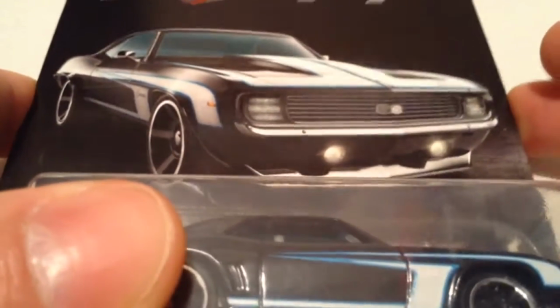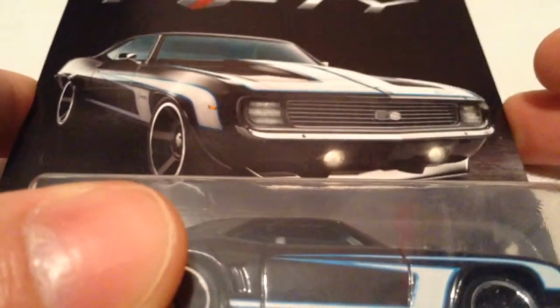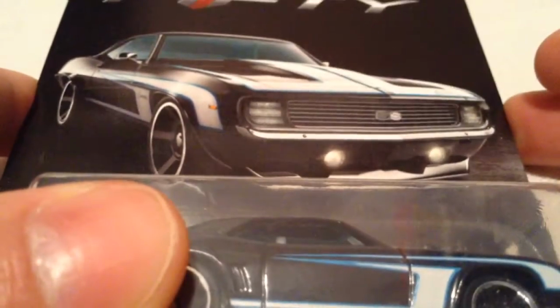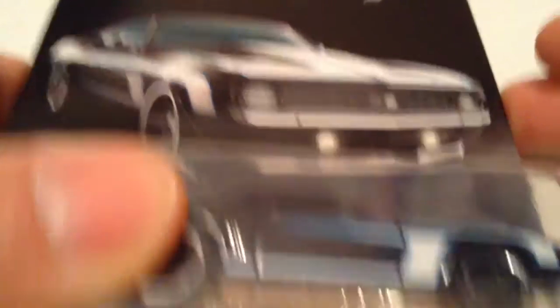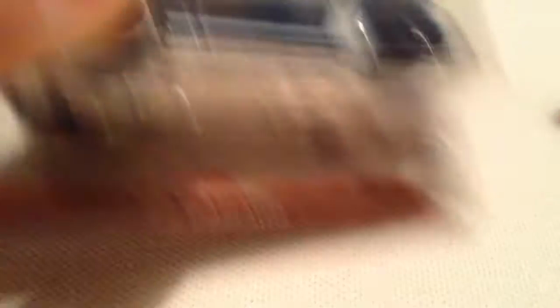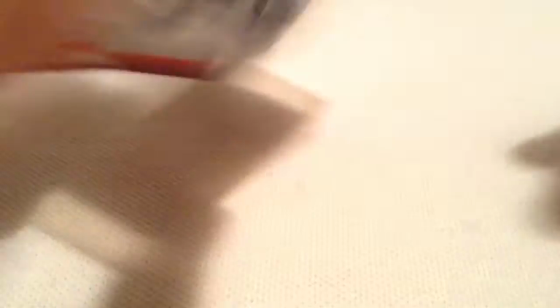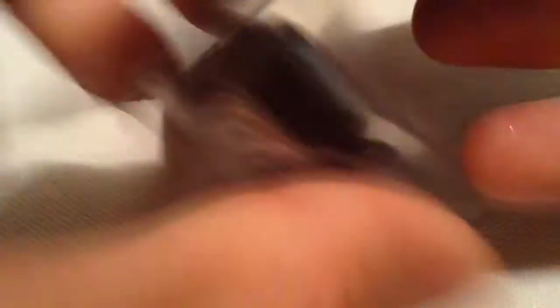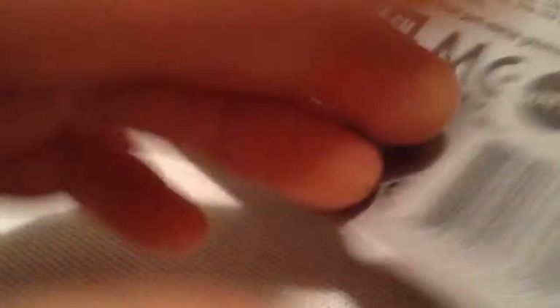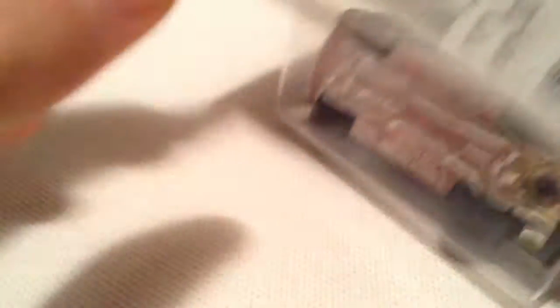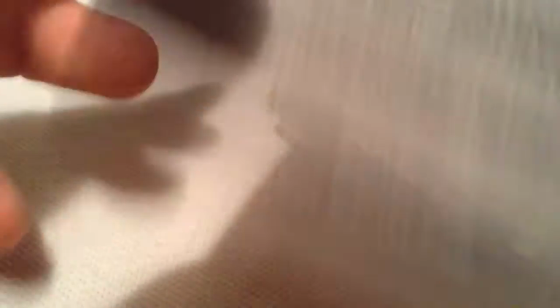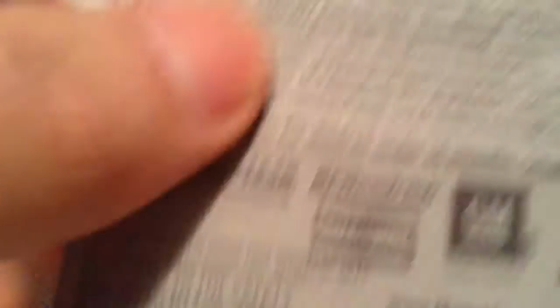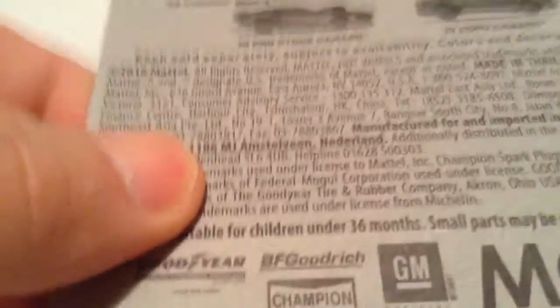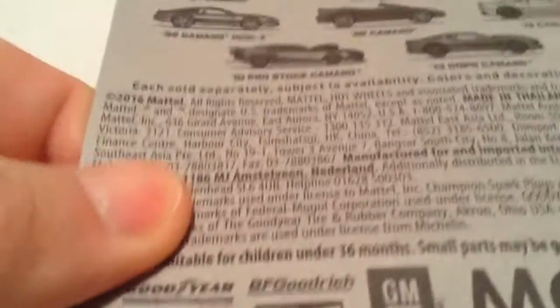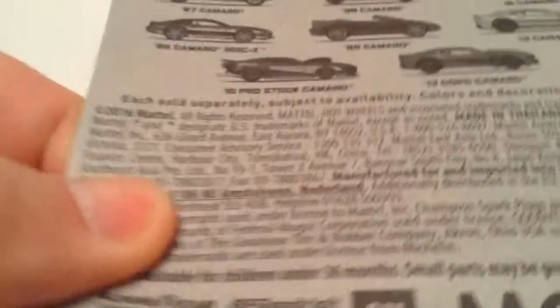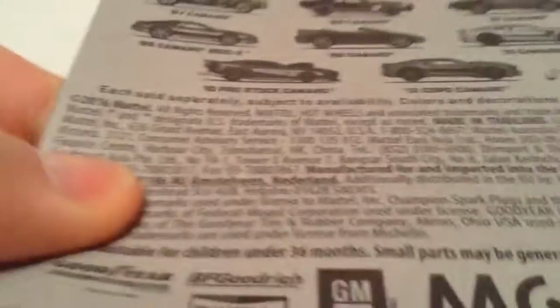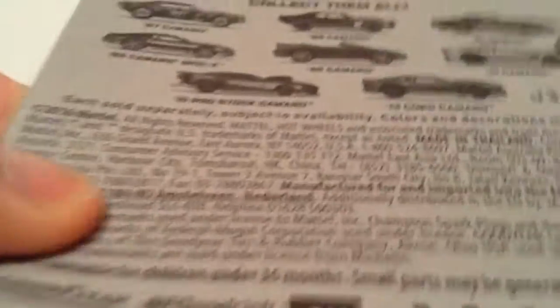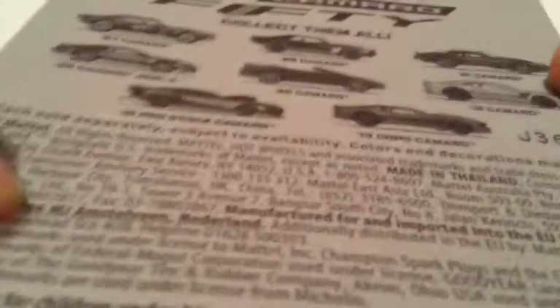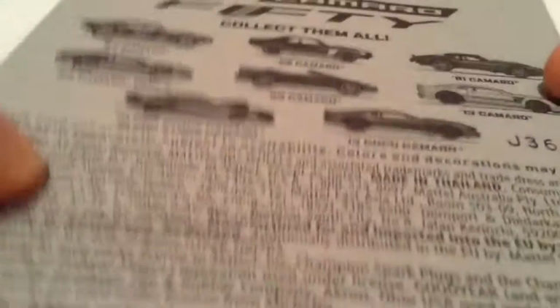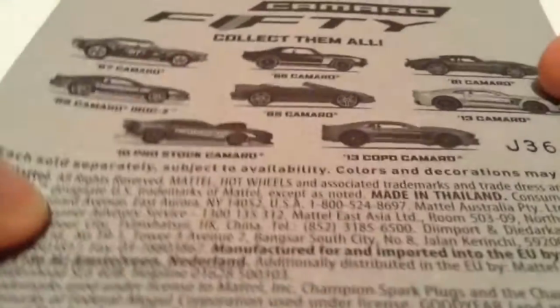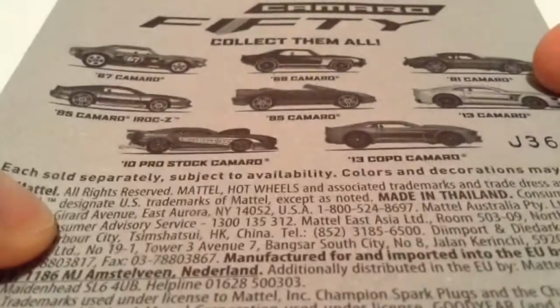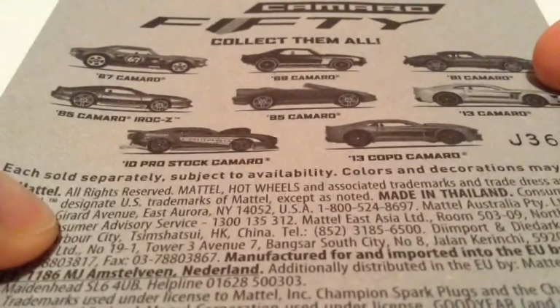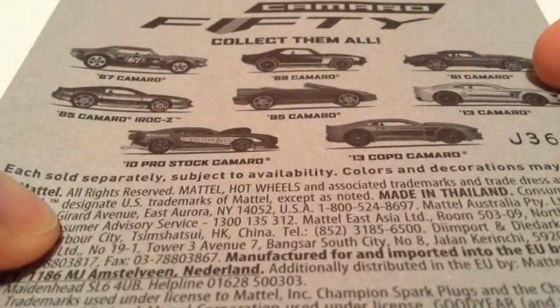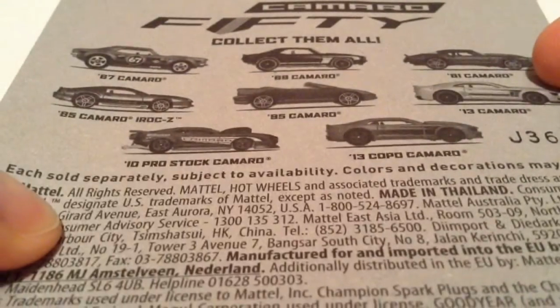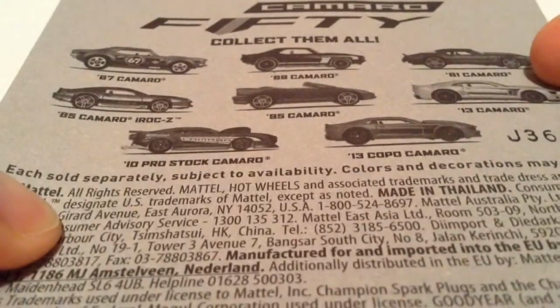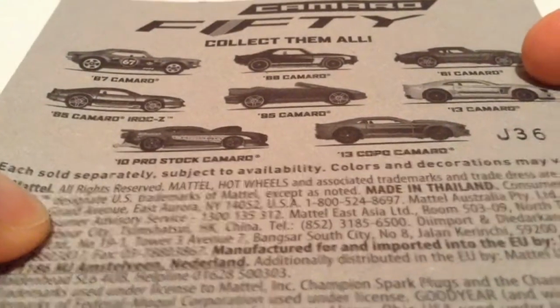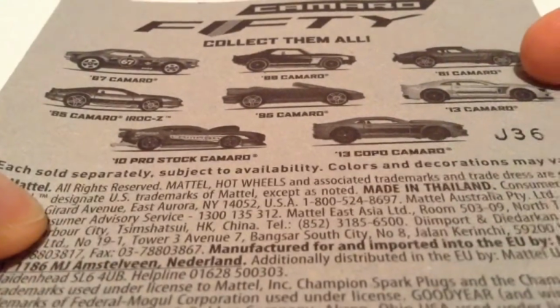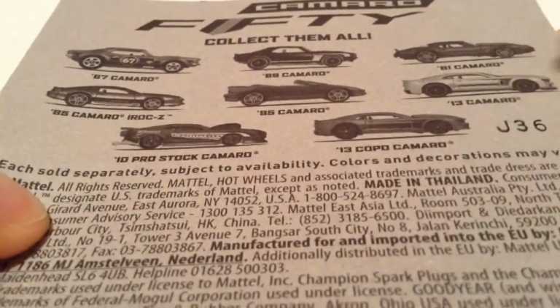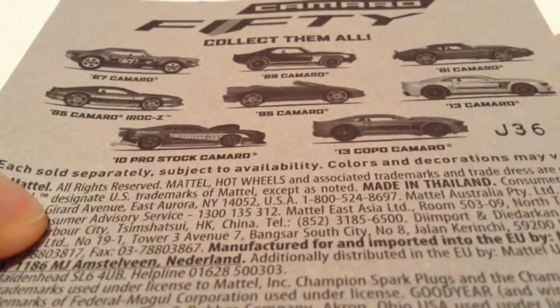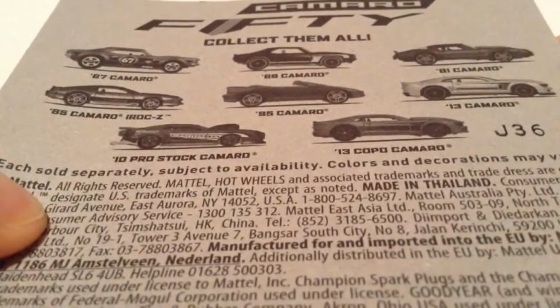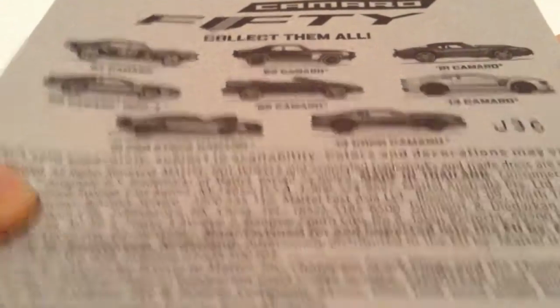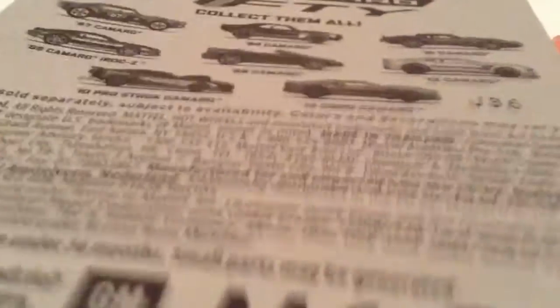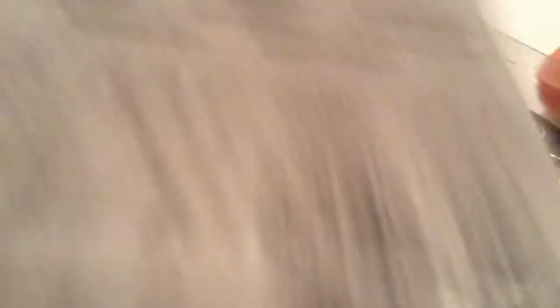There's the card art there and there's the back of the card. Go ahead and check that out if you'd like to.